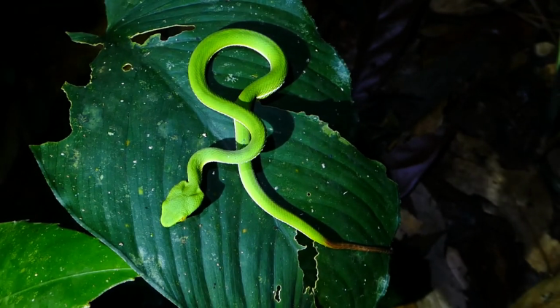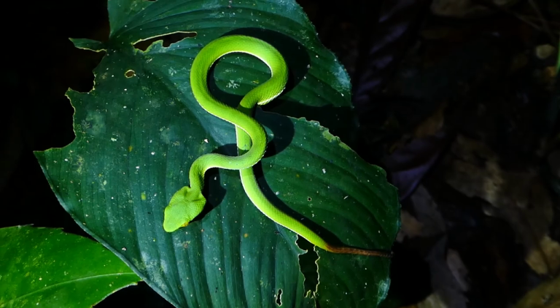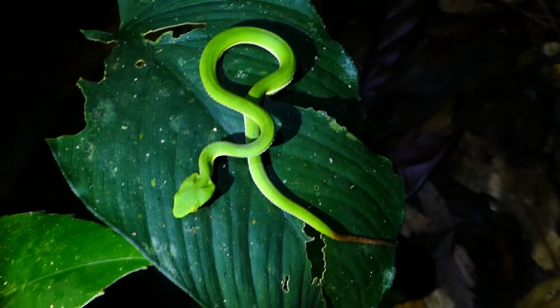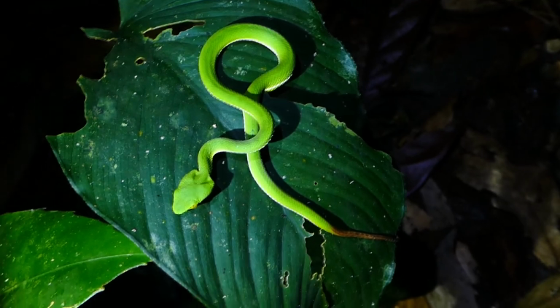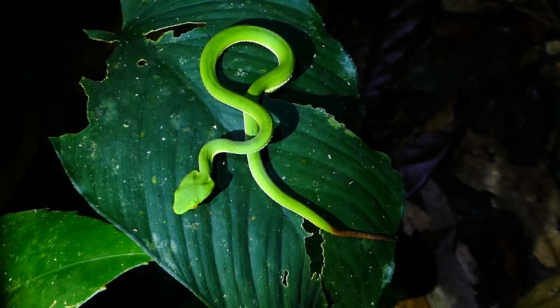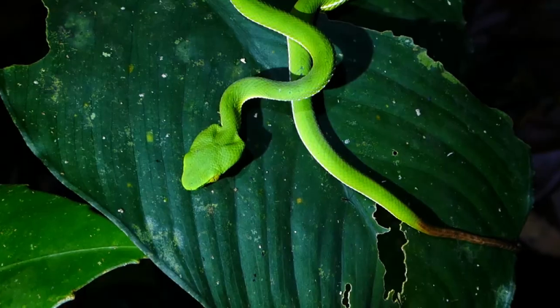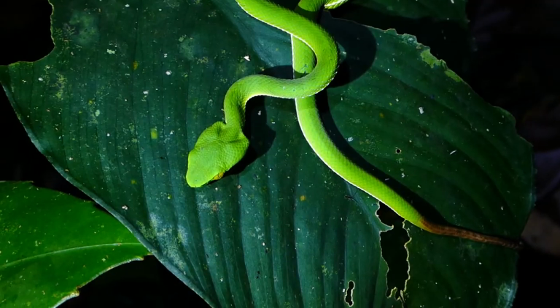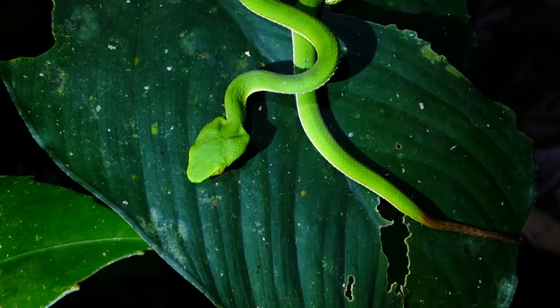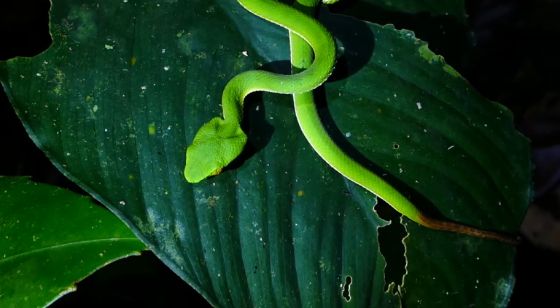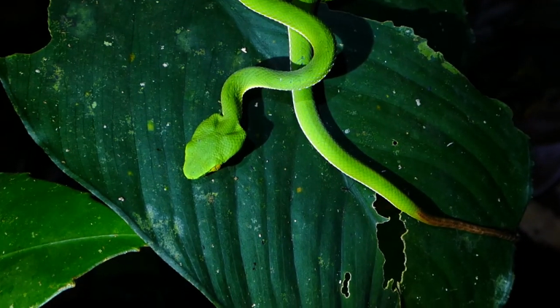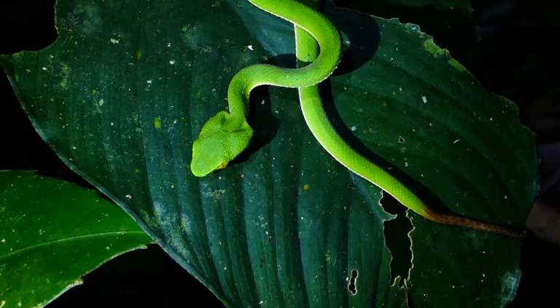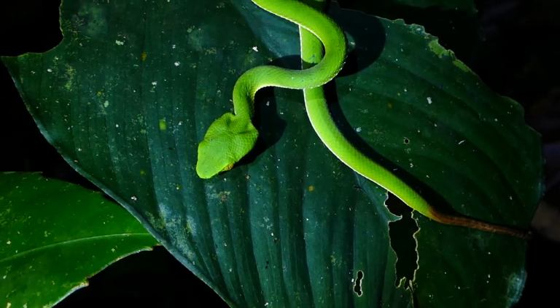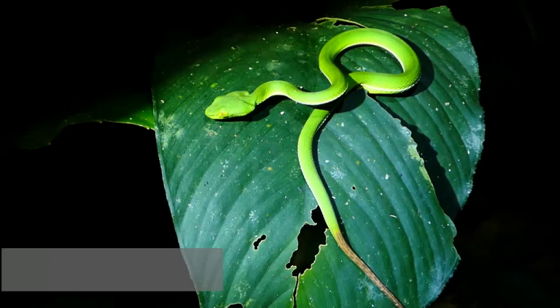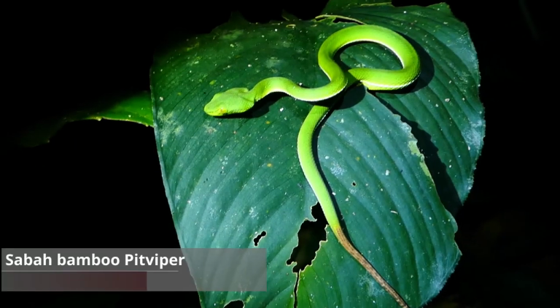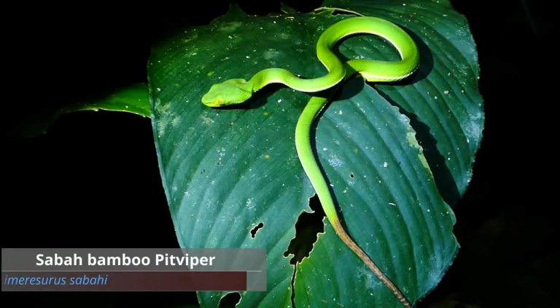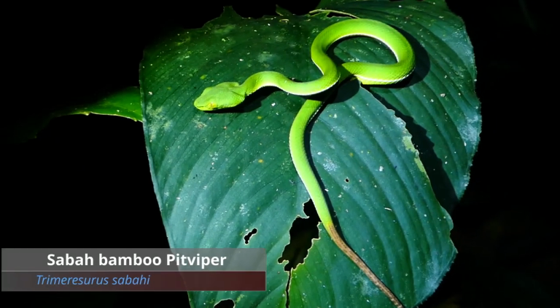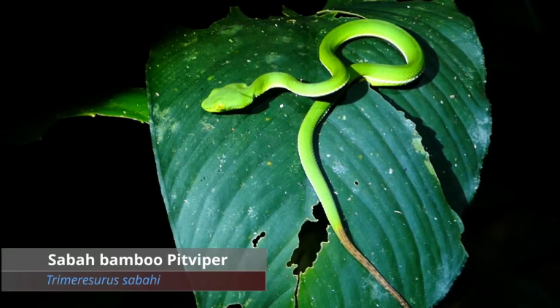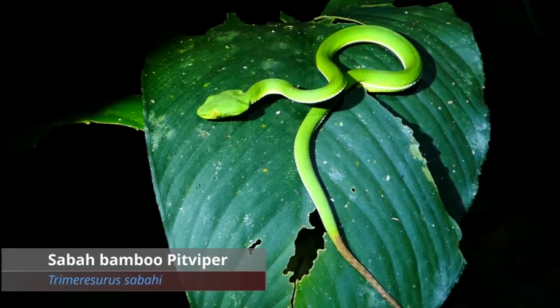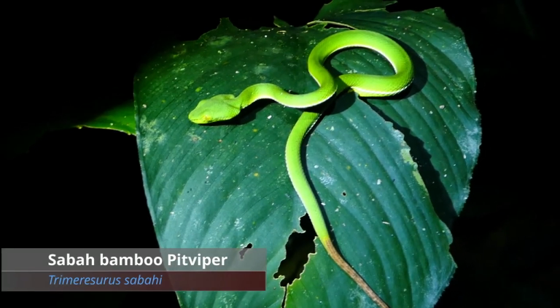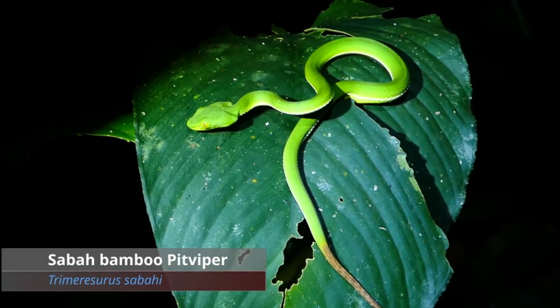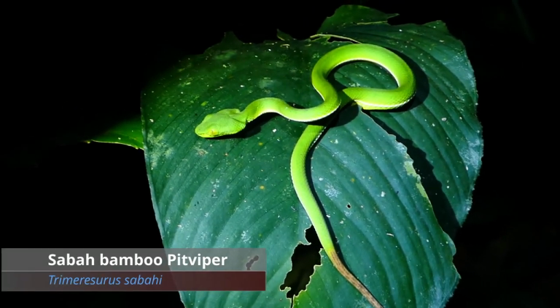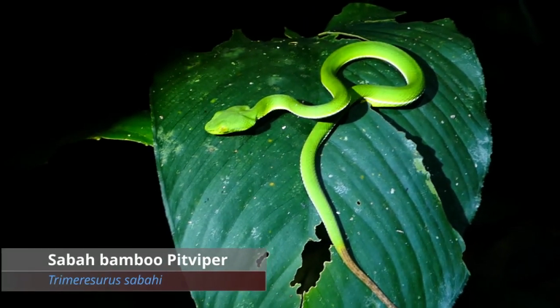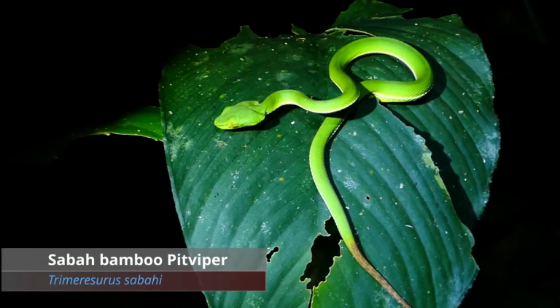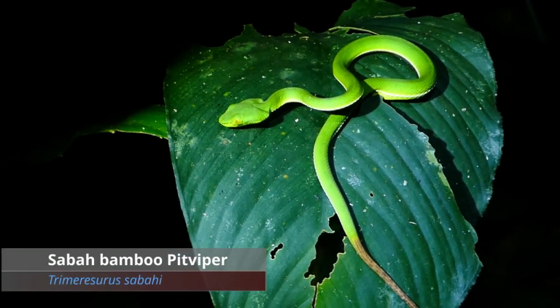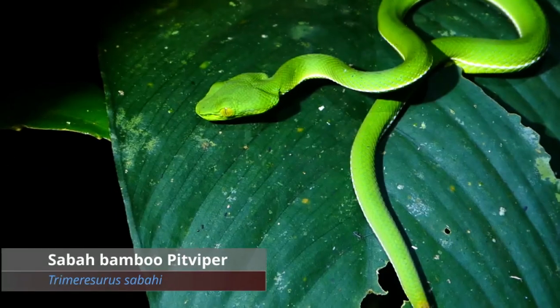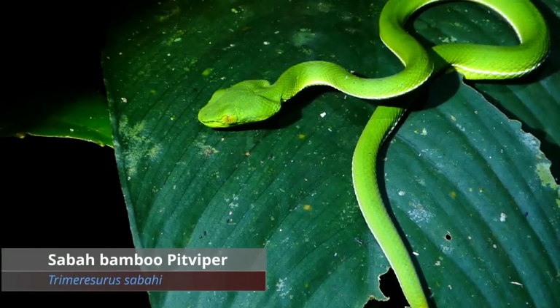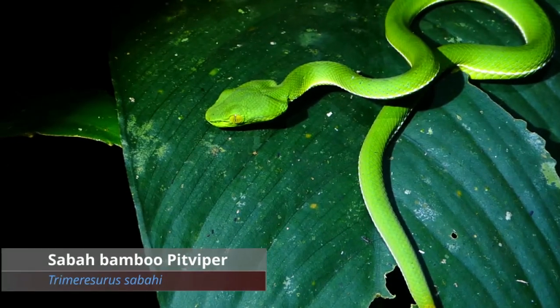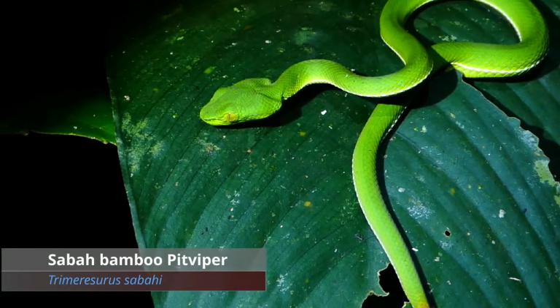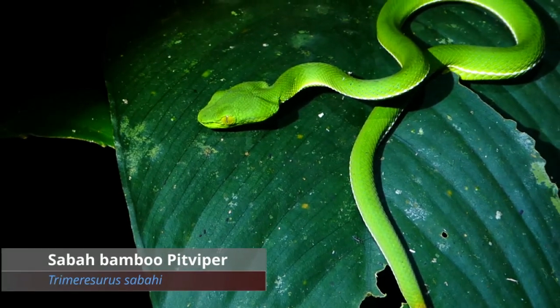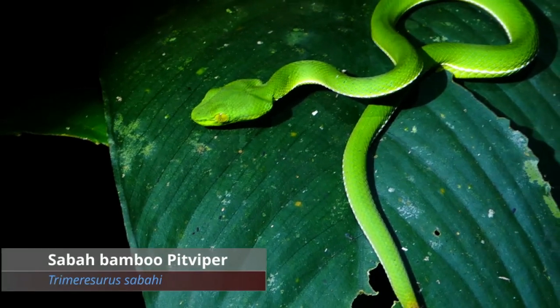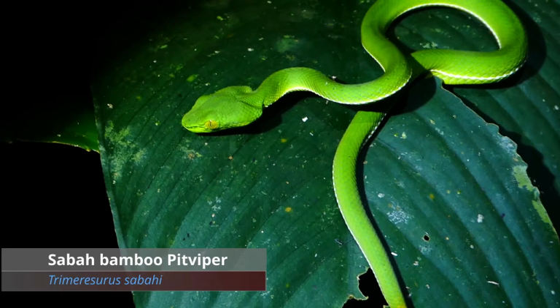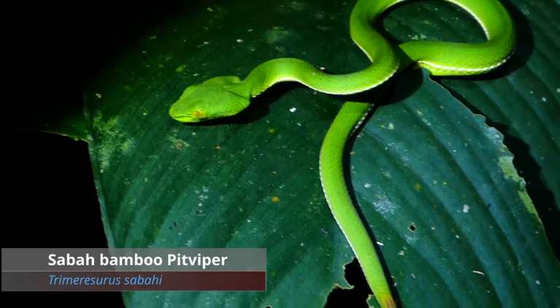Number four — another green tree viper. Anyway, they're always cool to find.